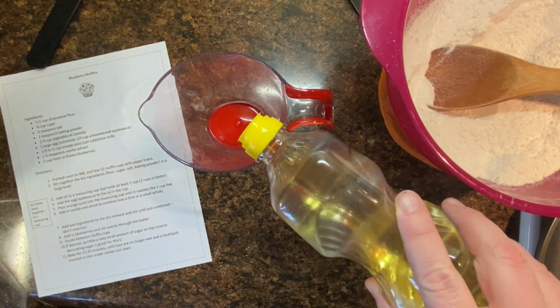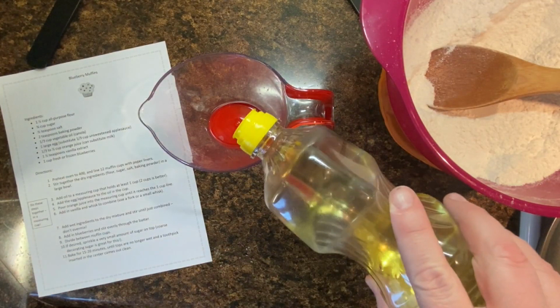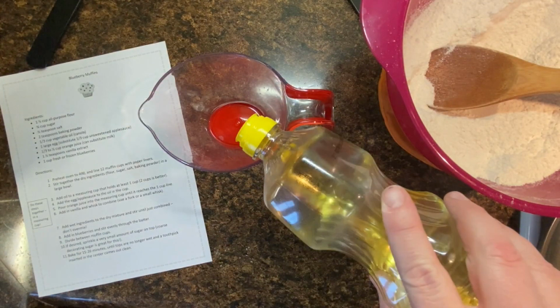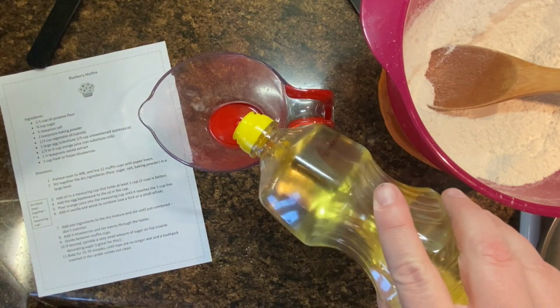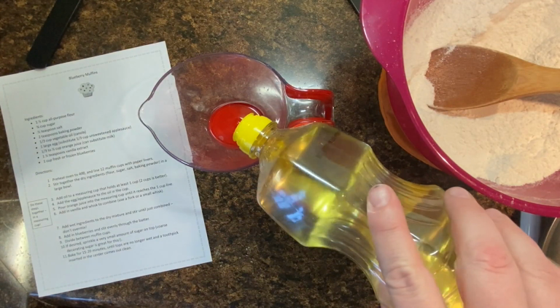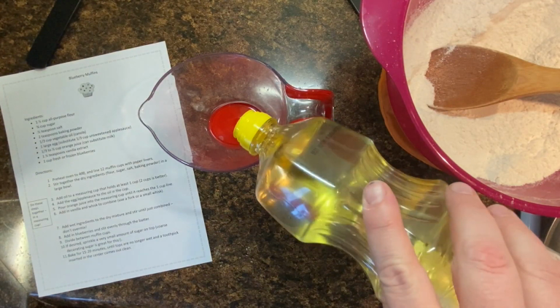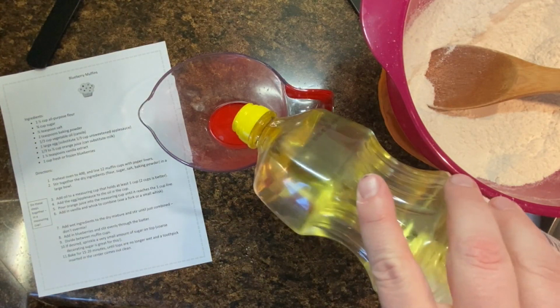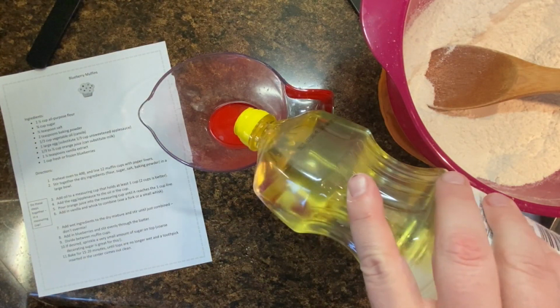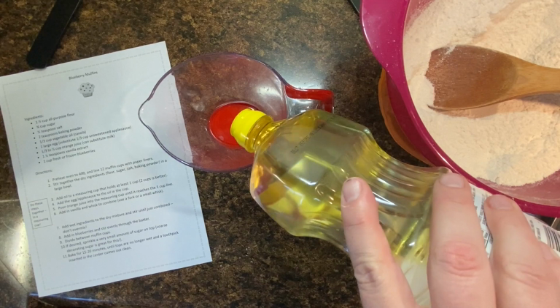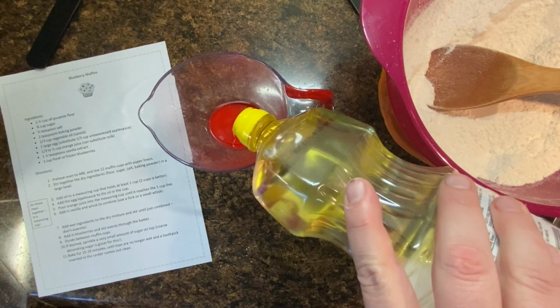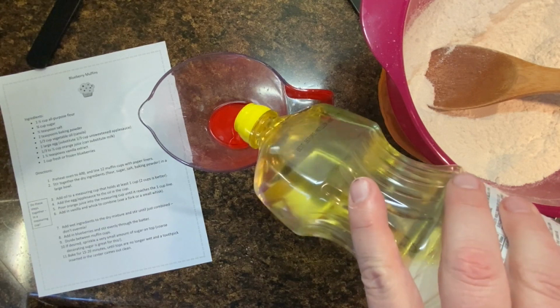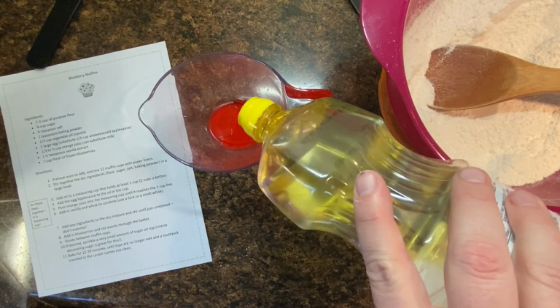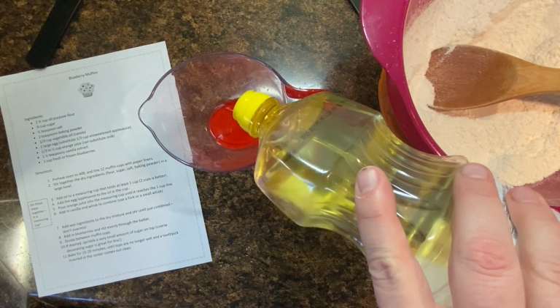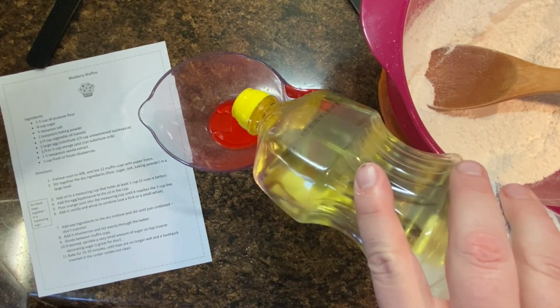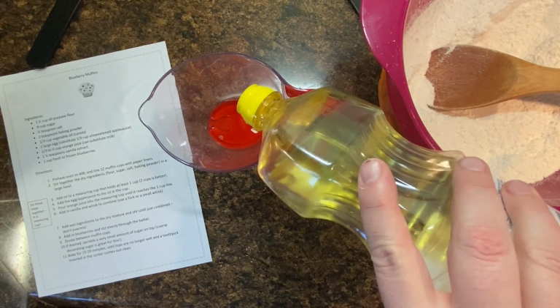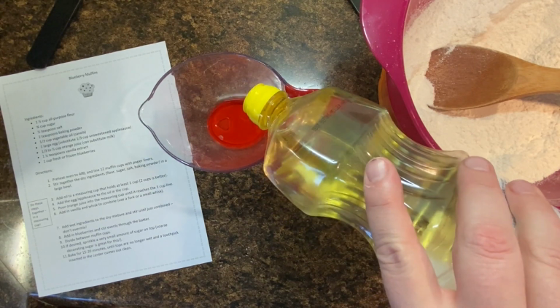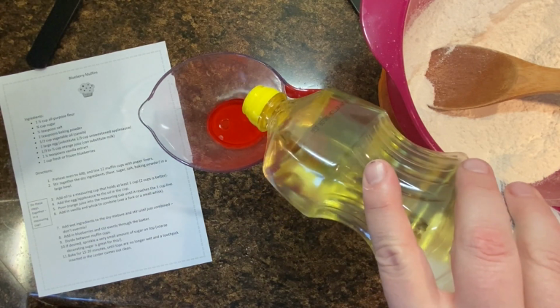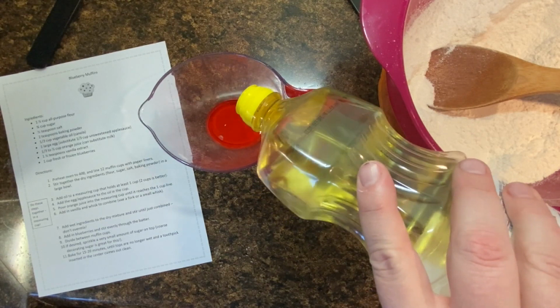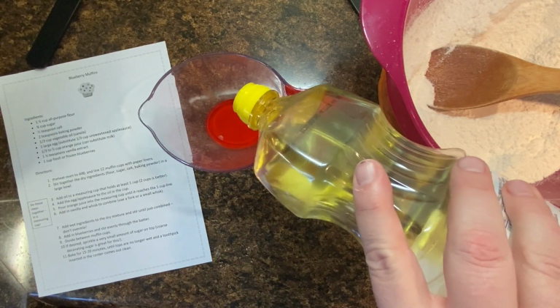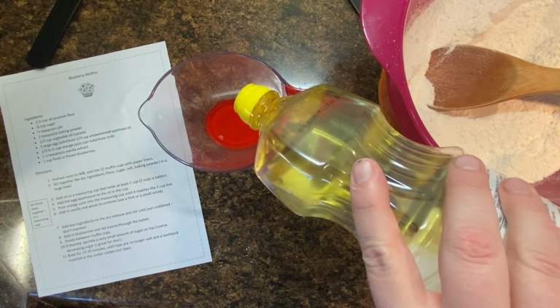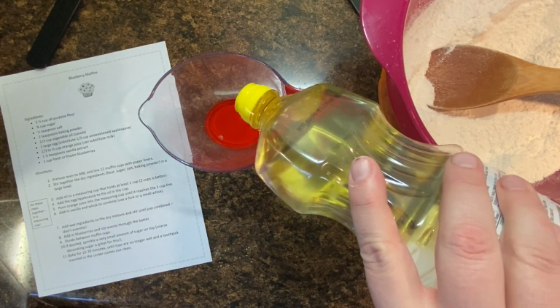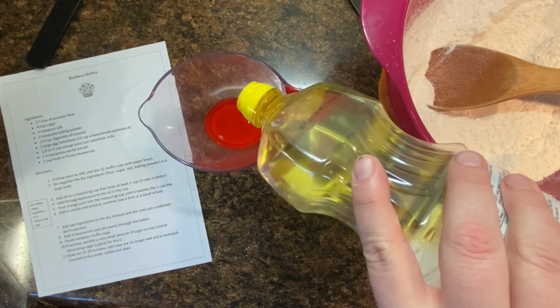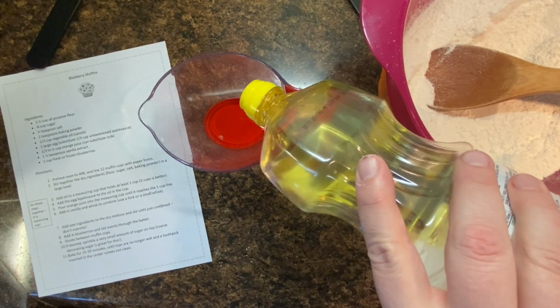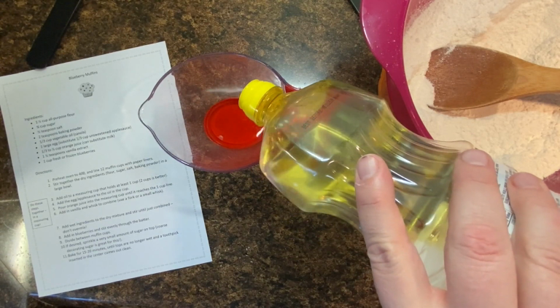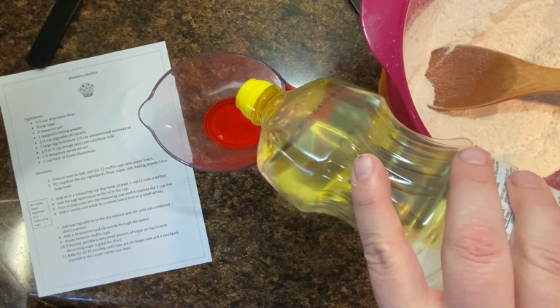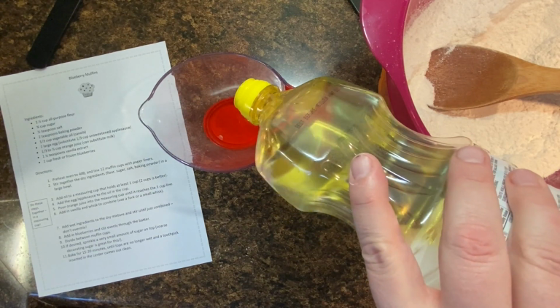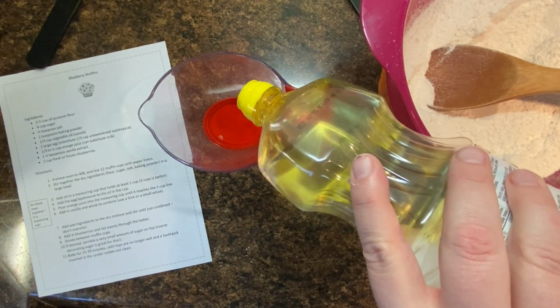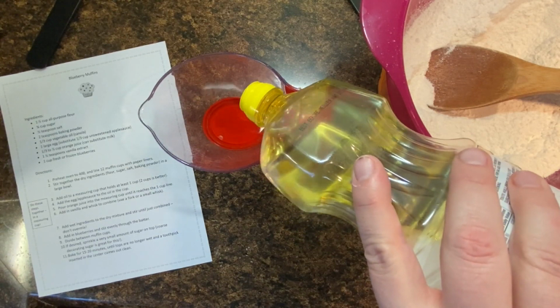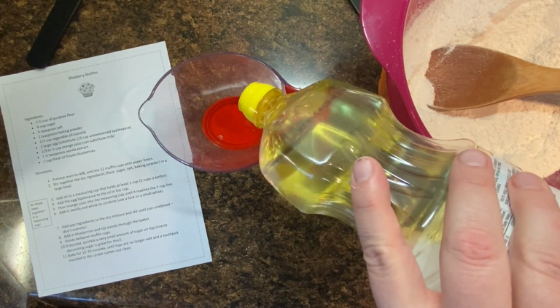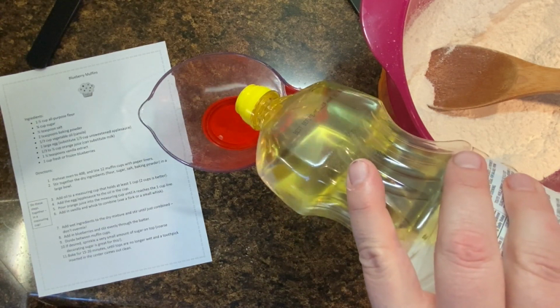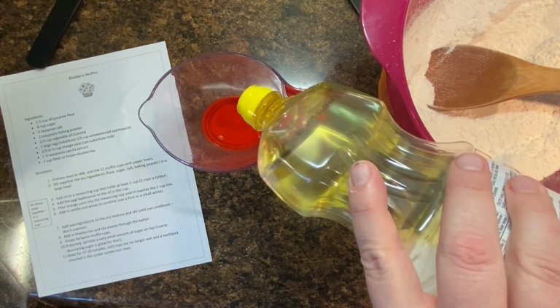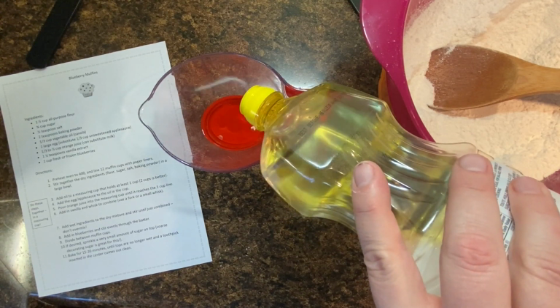Then I'm going to stir that together. Now we're going to put our dry ingredients to the side, get a measuring cup, and do our liquid ingredient measuring.